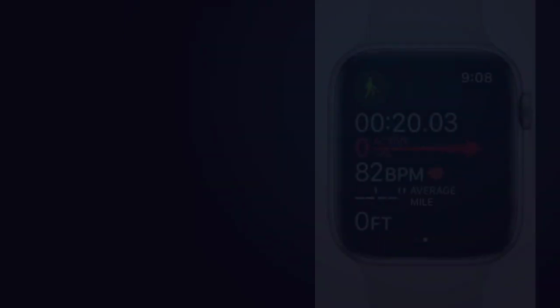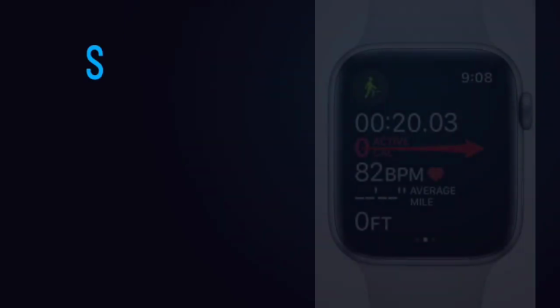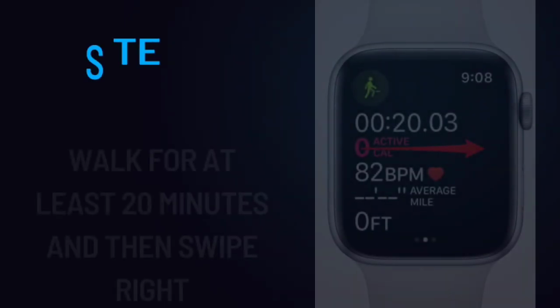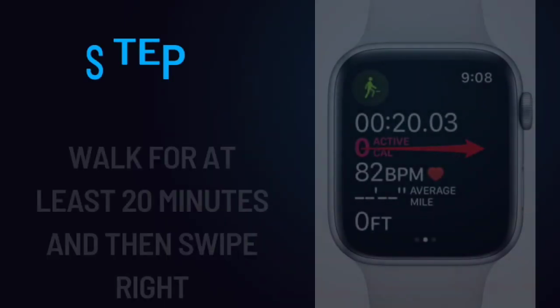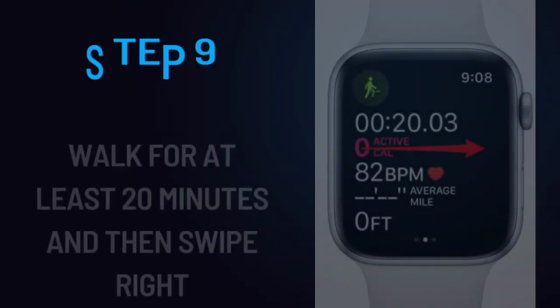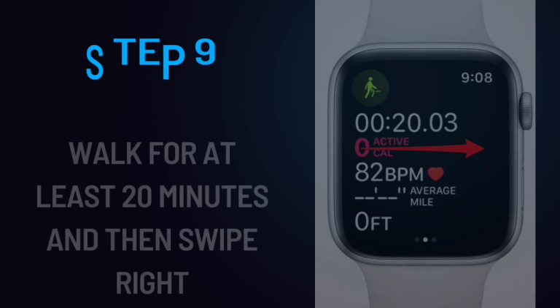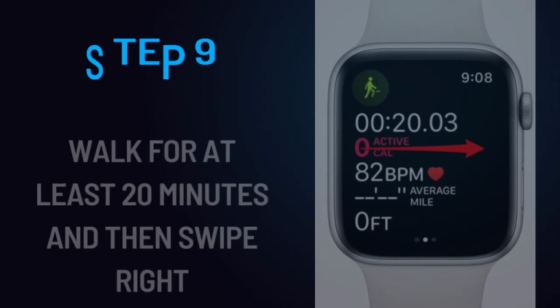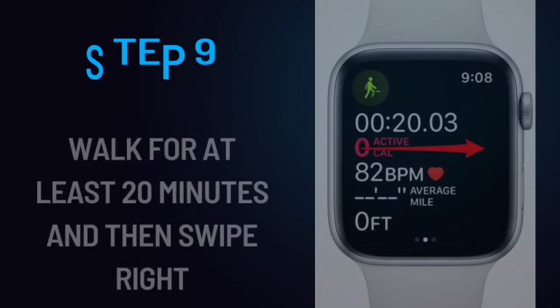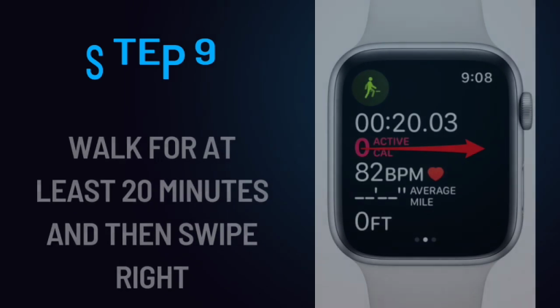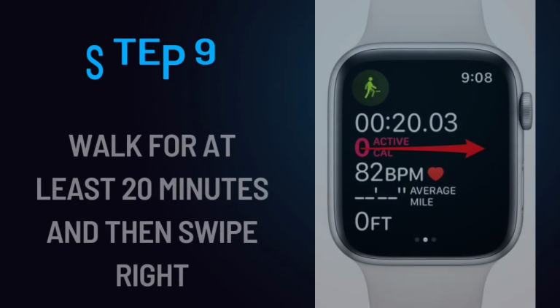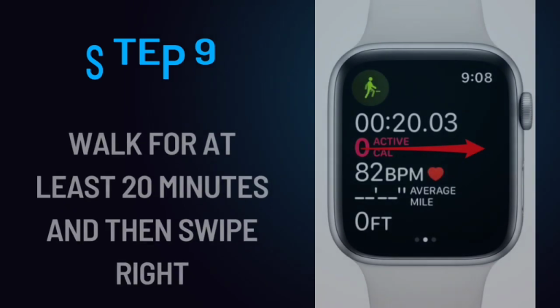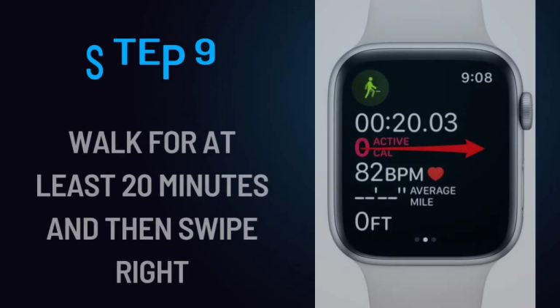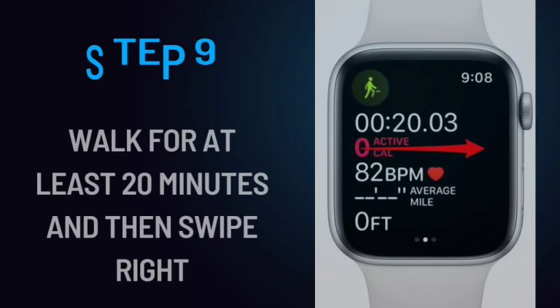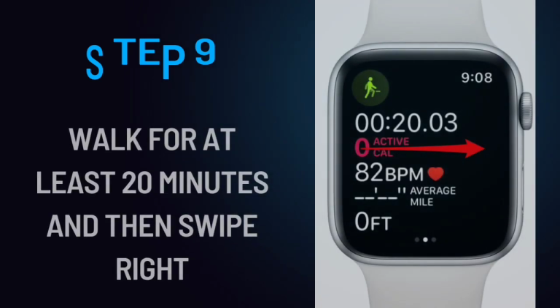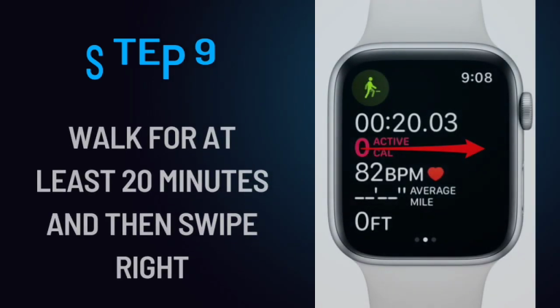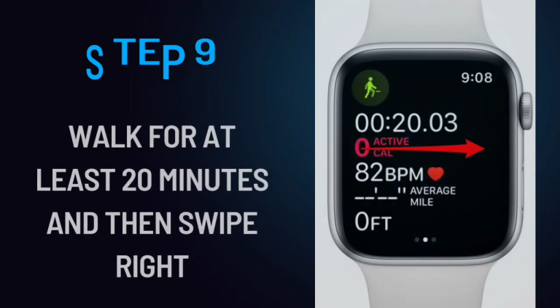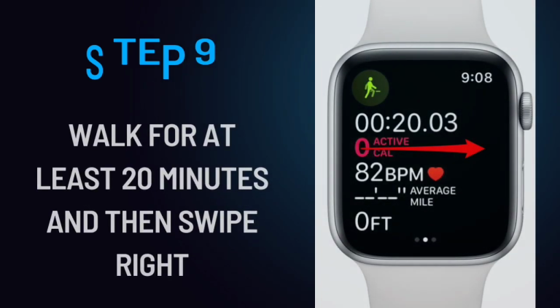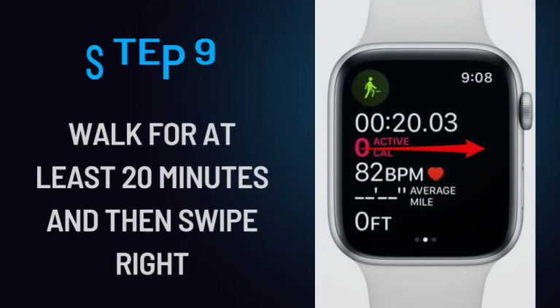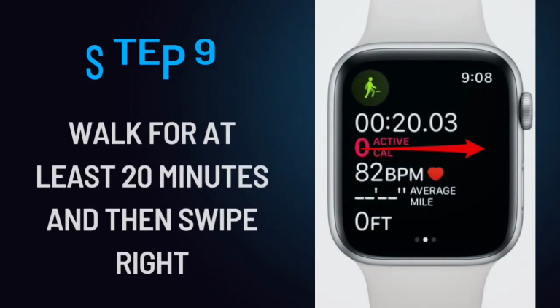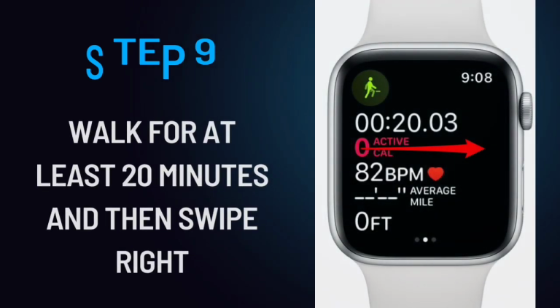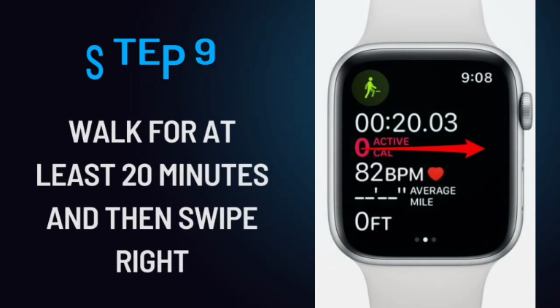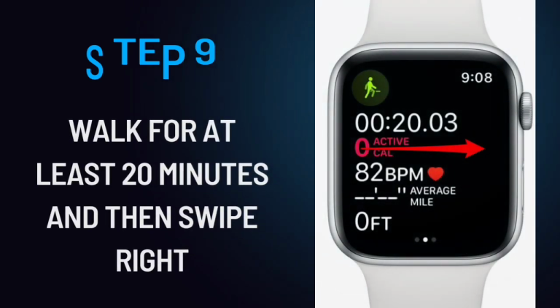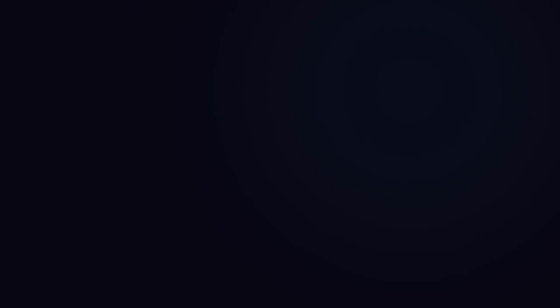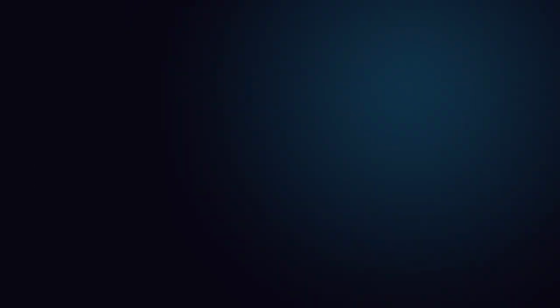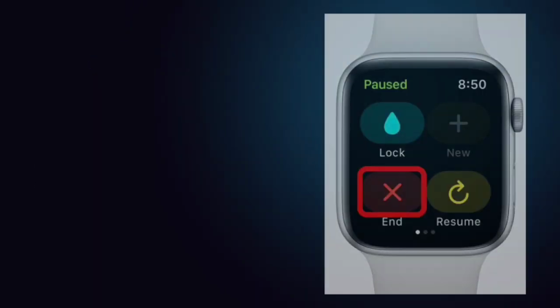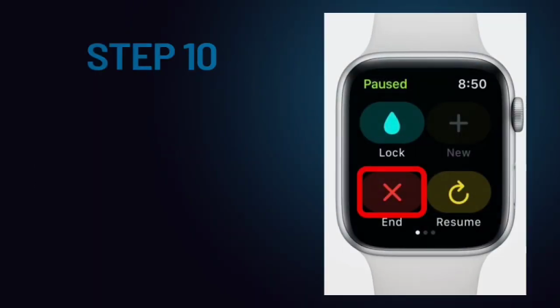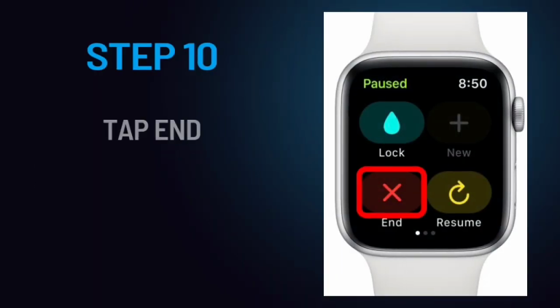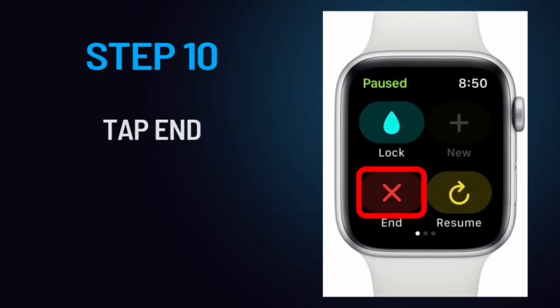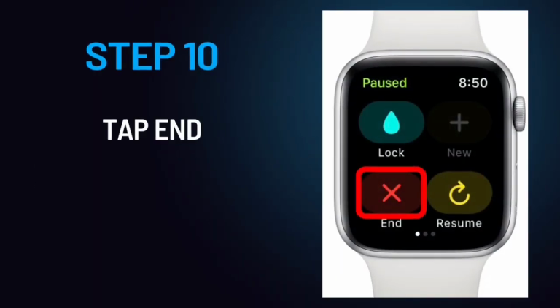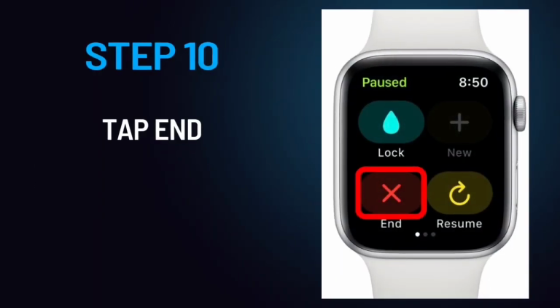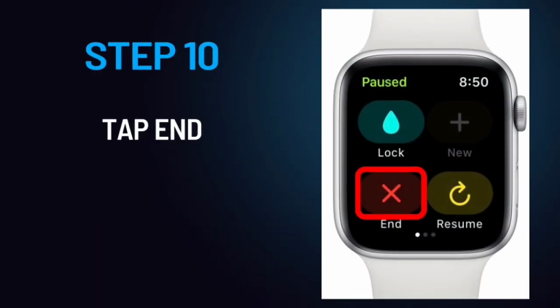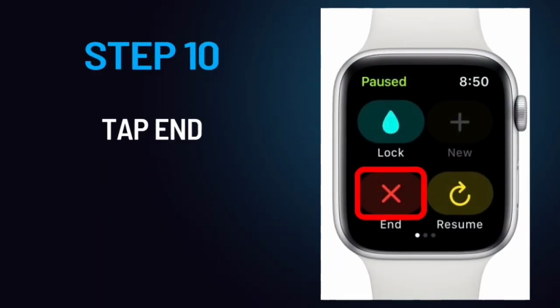Step 9: Walk for at least 20 minutes and then swipe right. Step 10: Tap End.